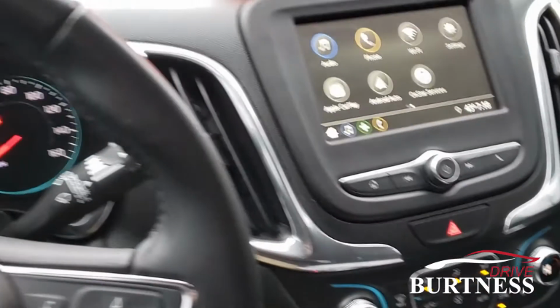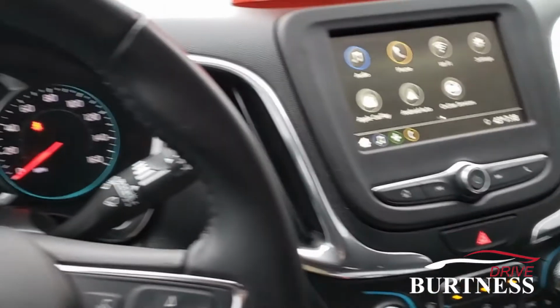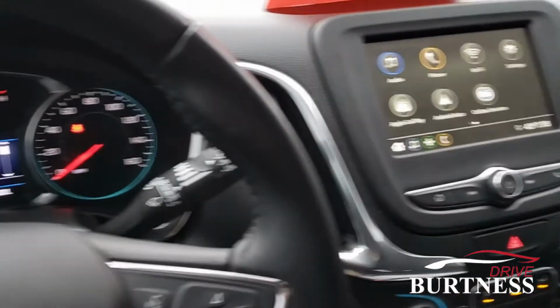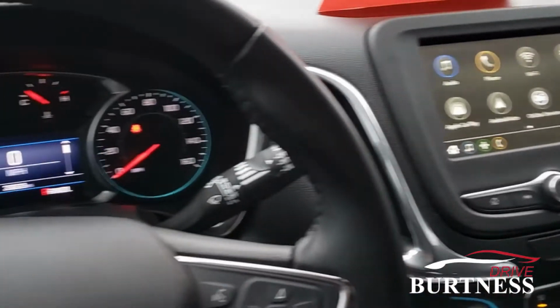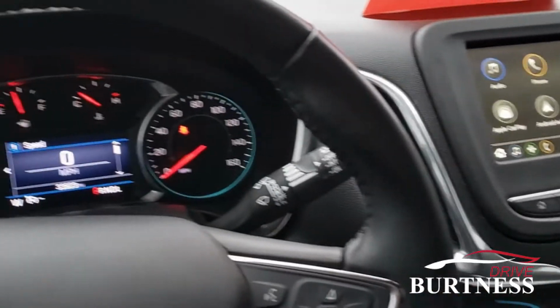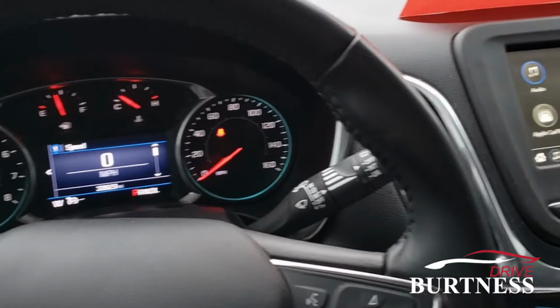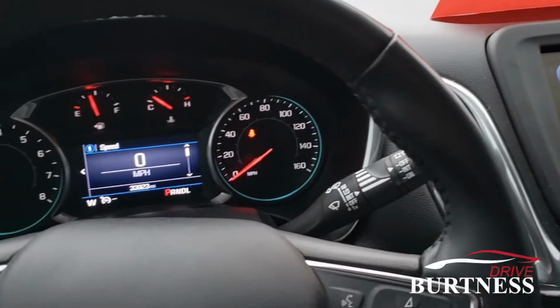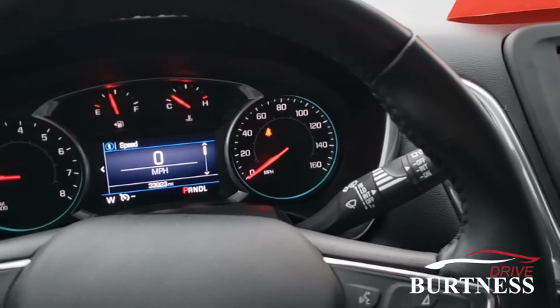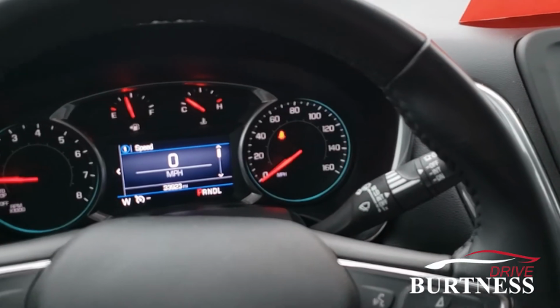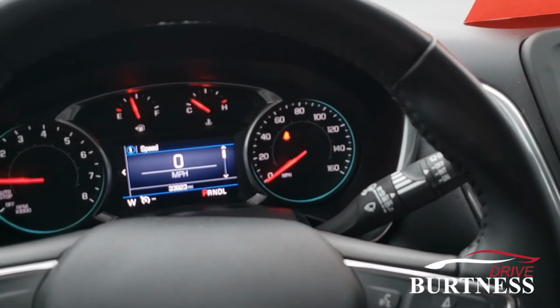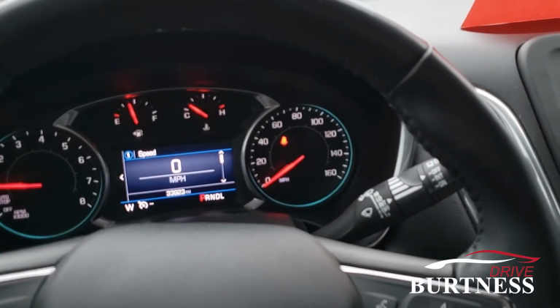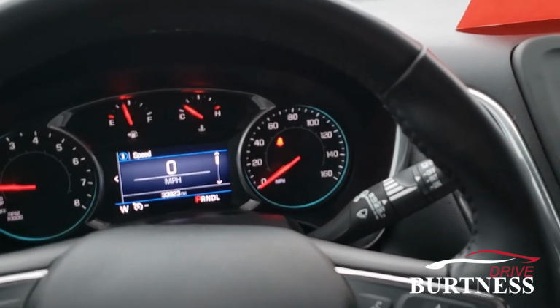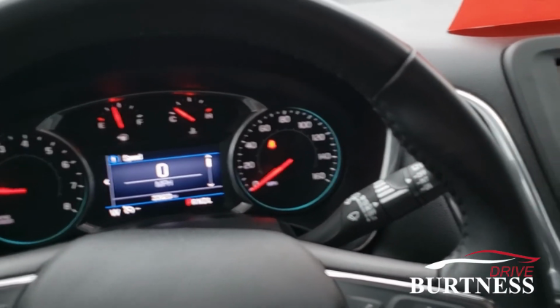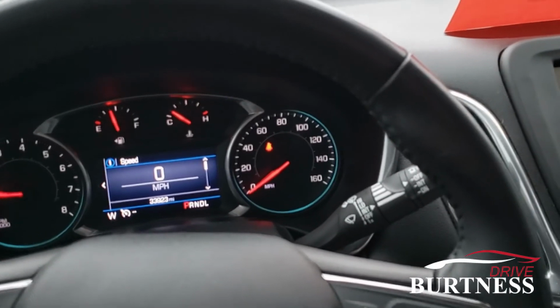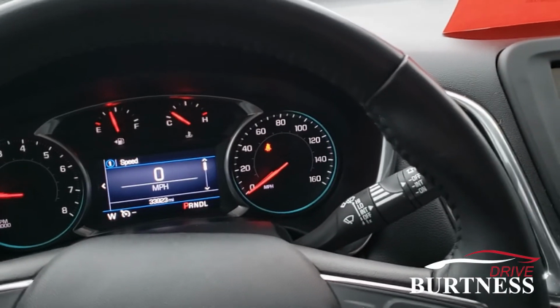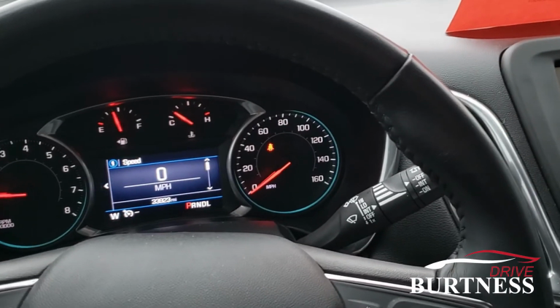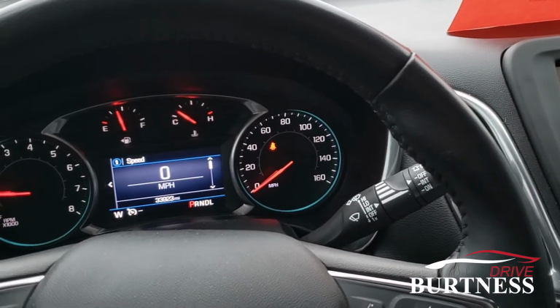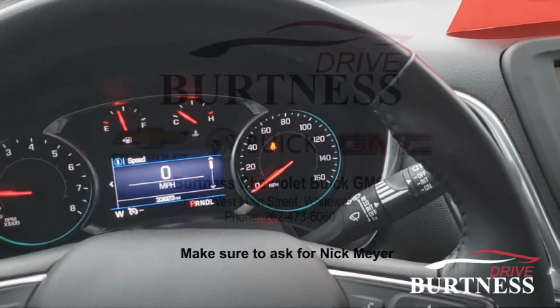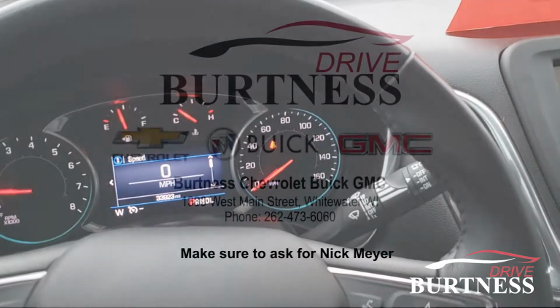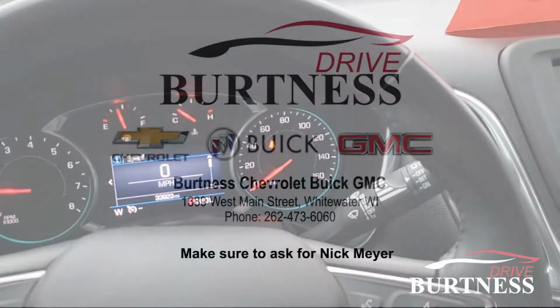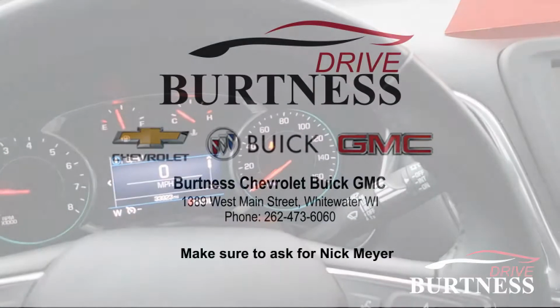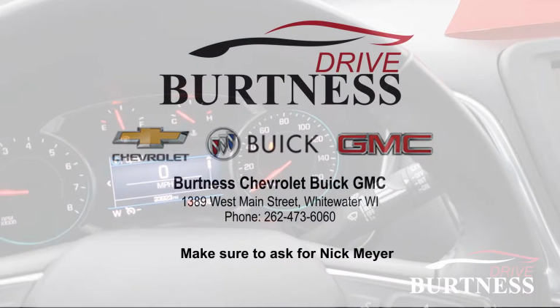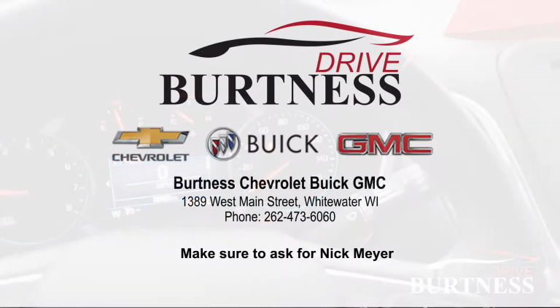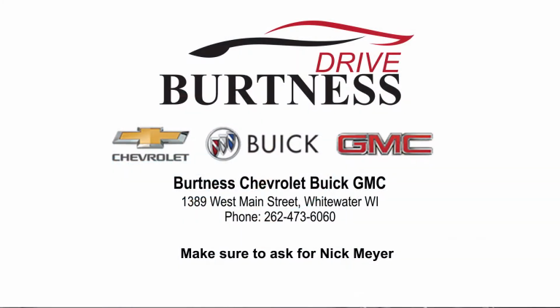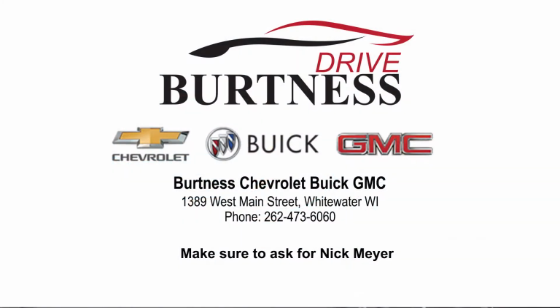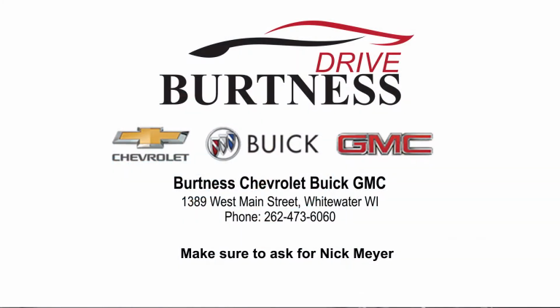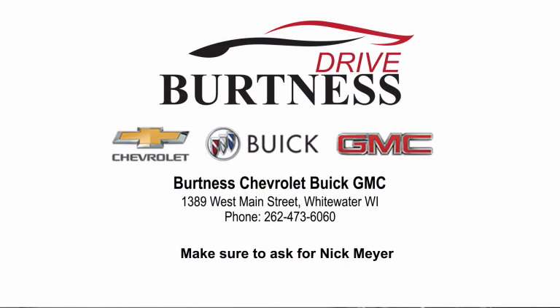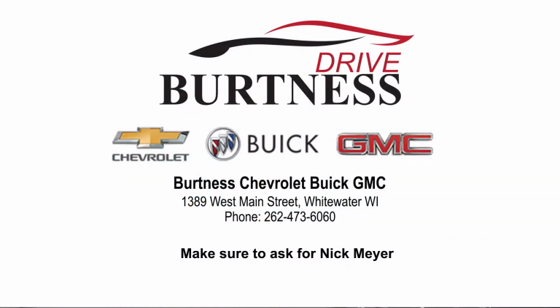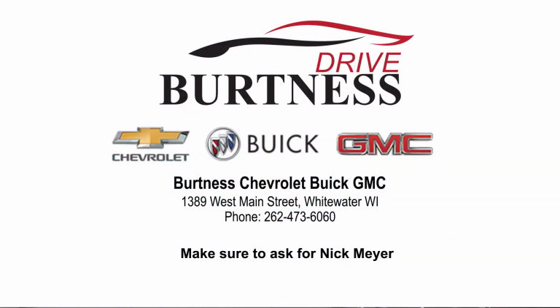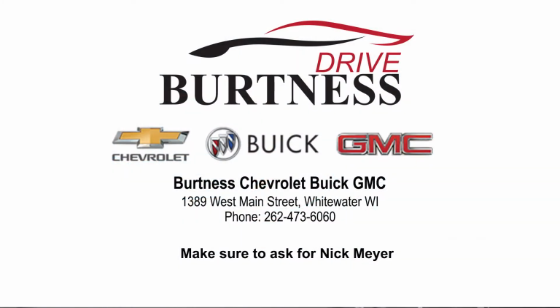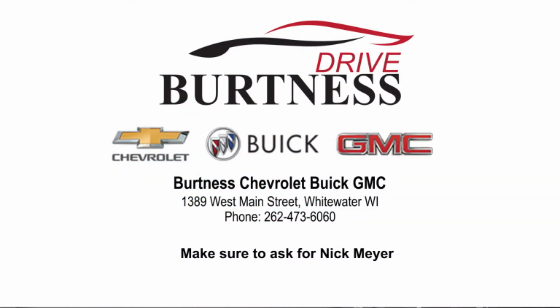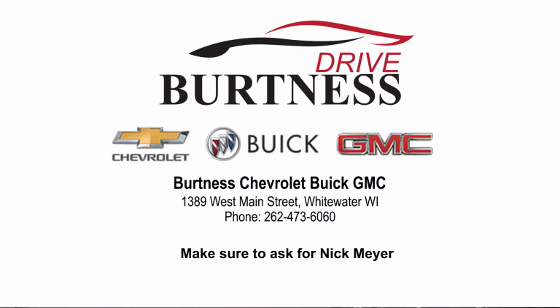Thank you so much for watching, Jill. Stop on in at Burton Chevrolet and check out this awesome 2019 Equinox.